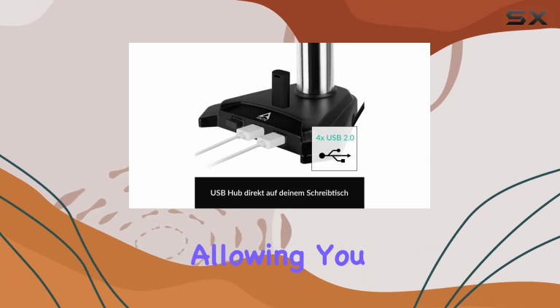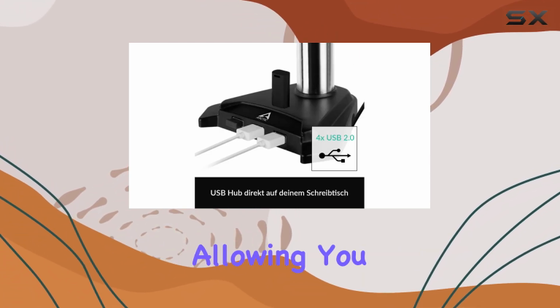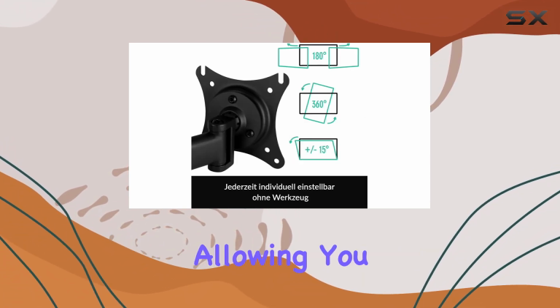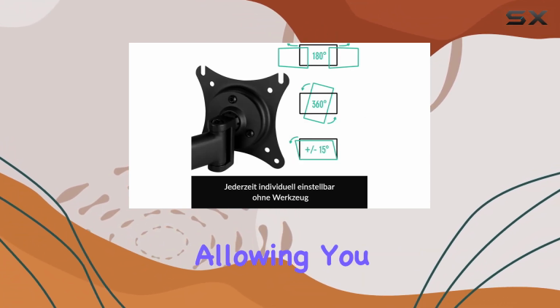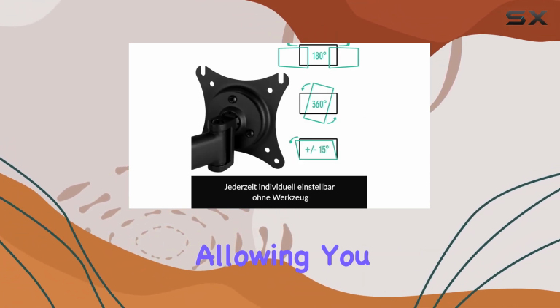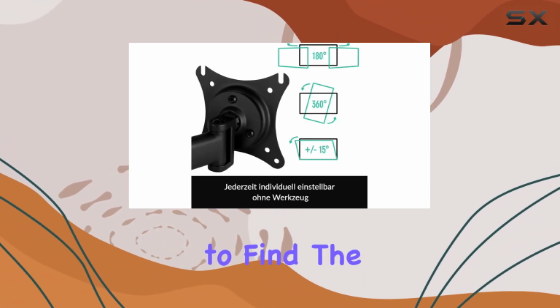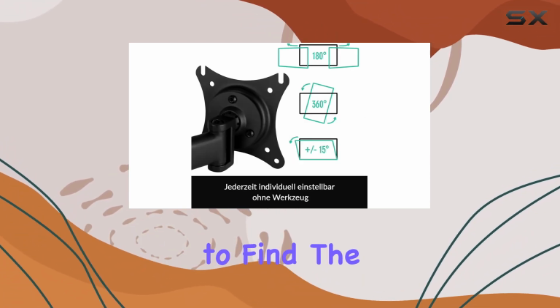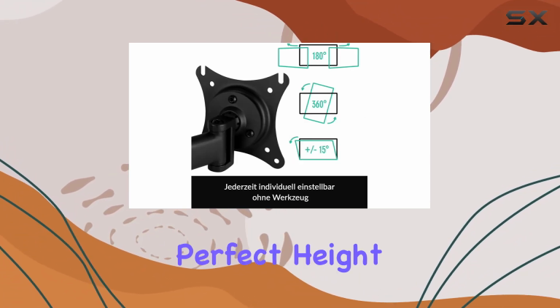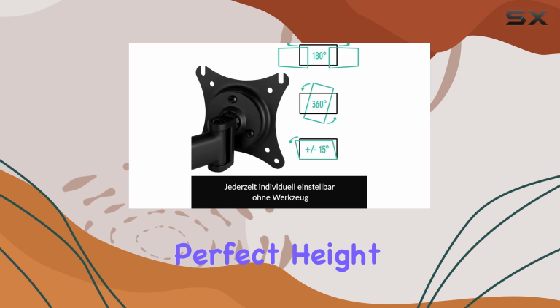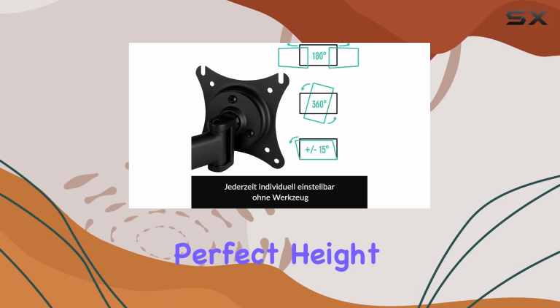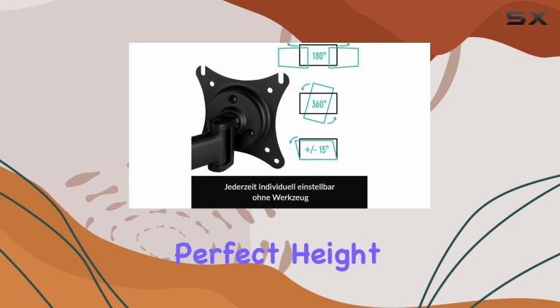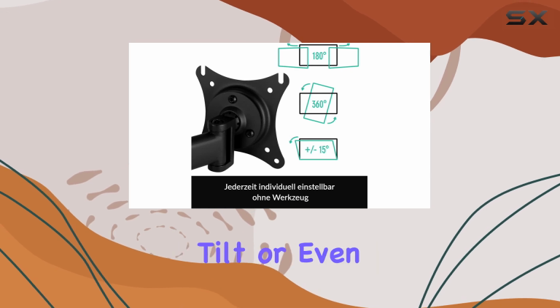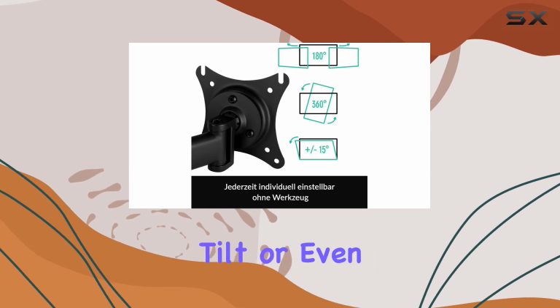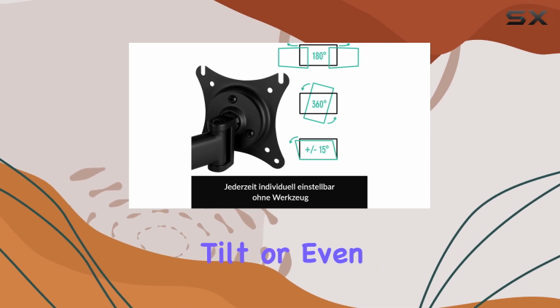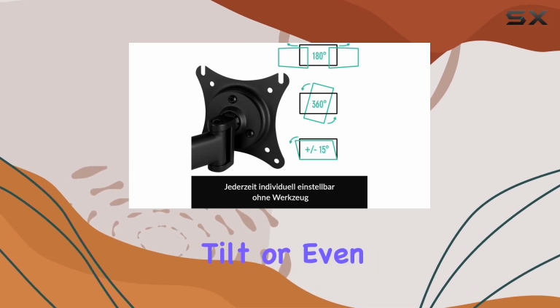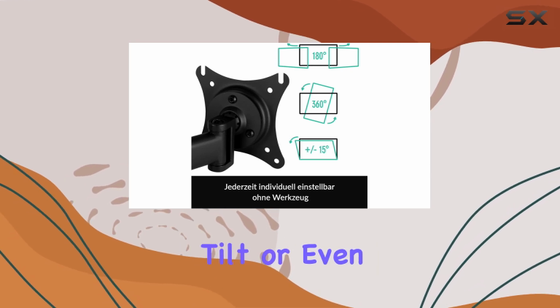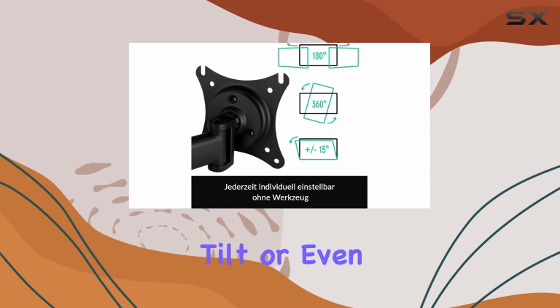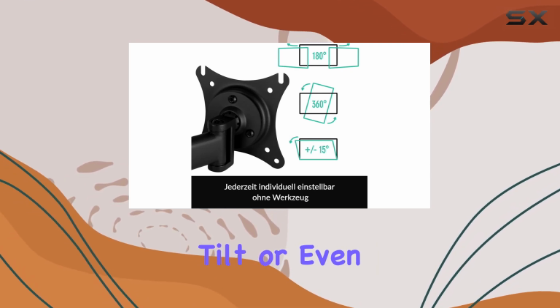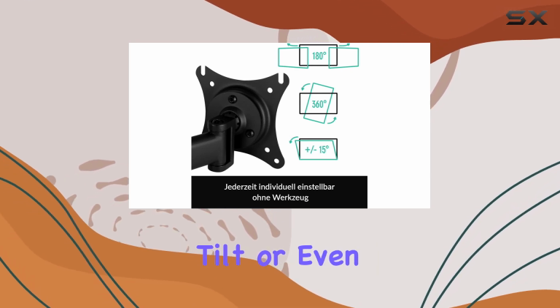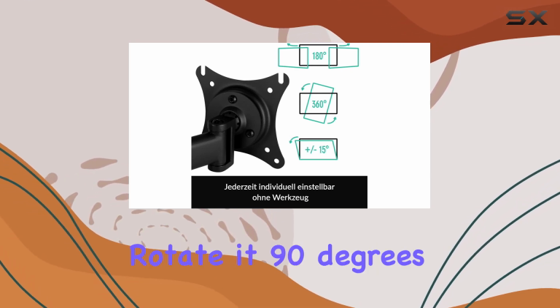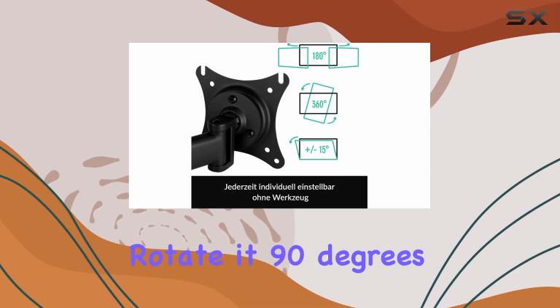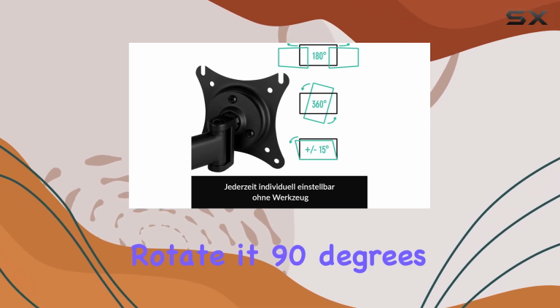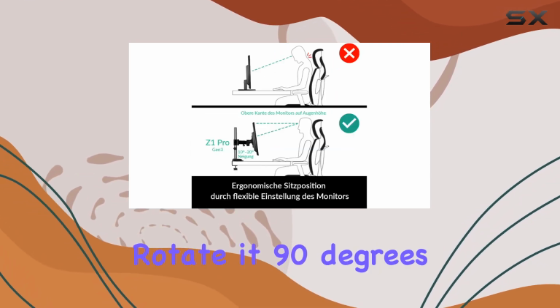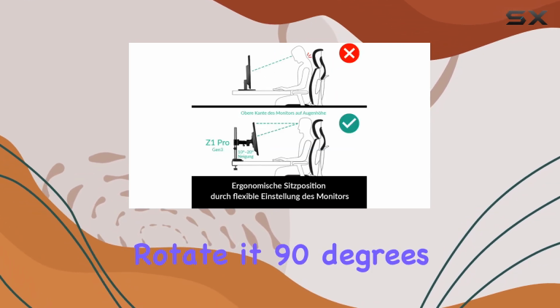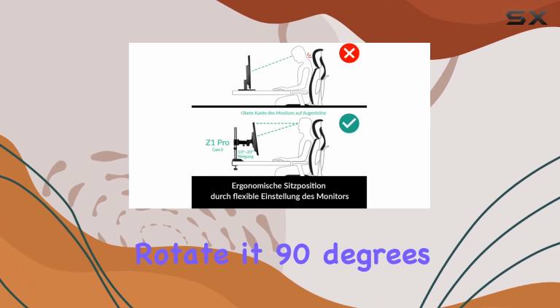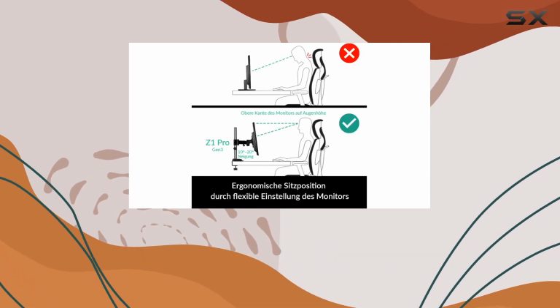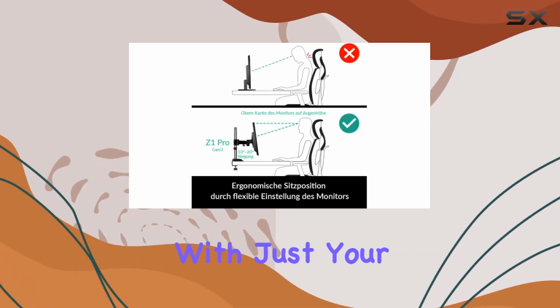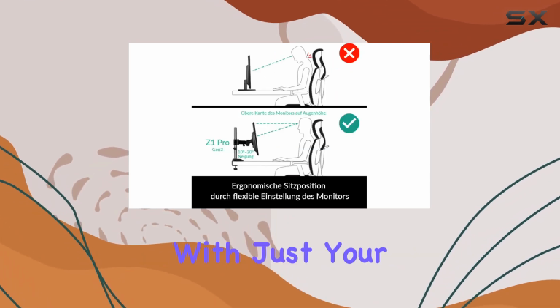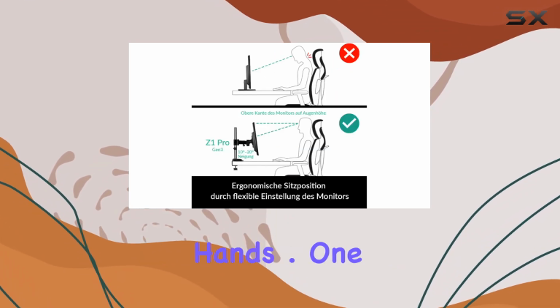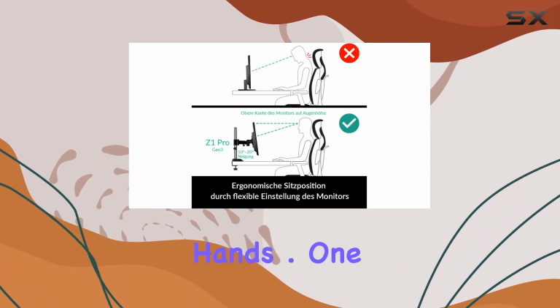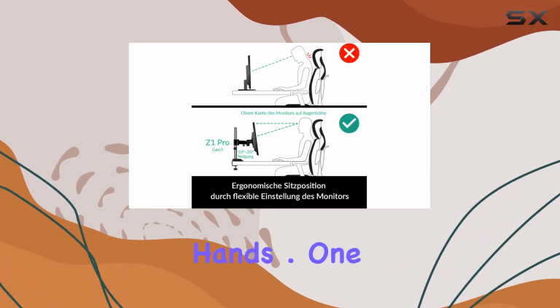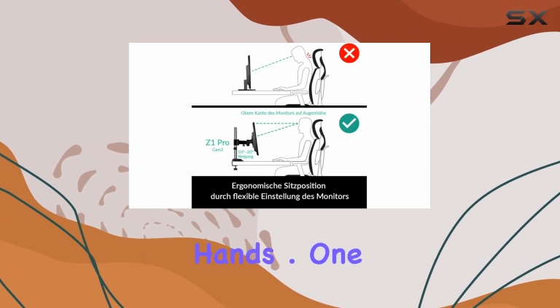Adjusting your monitor is effortless, allowing you to find the perfect height, tilt, or even rotate at 90 degrees with just your hands.